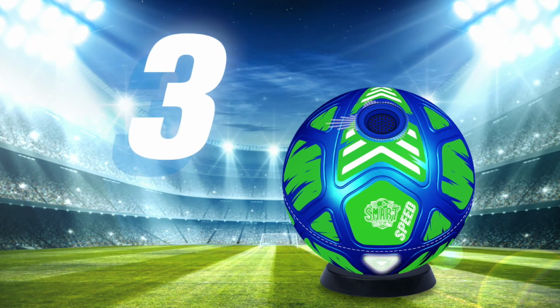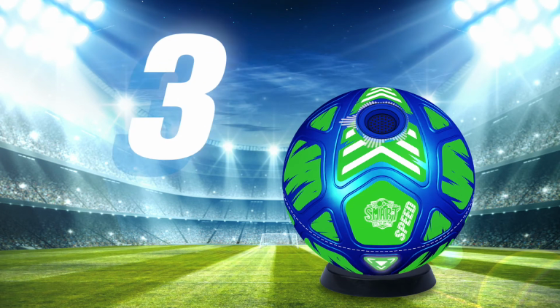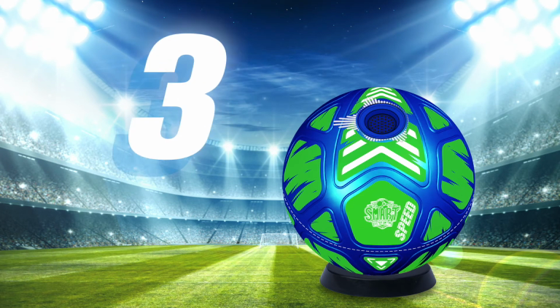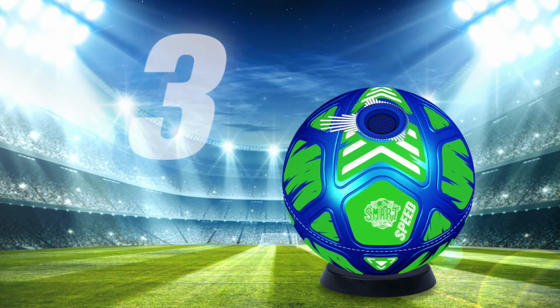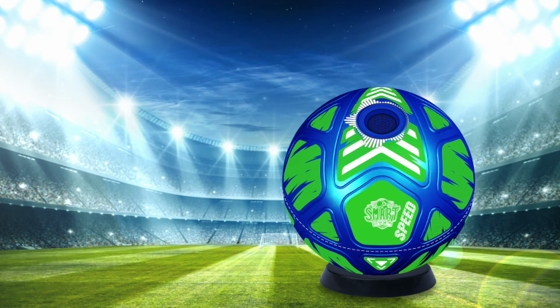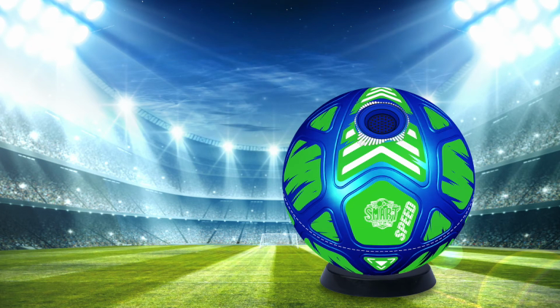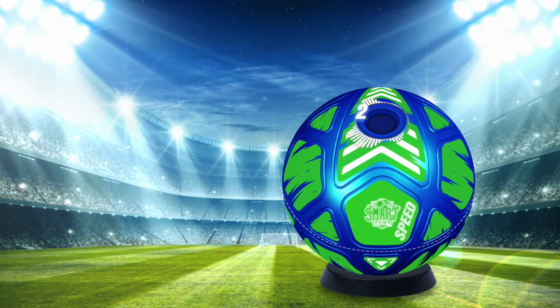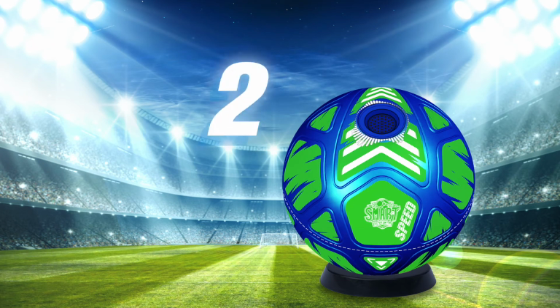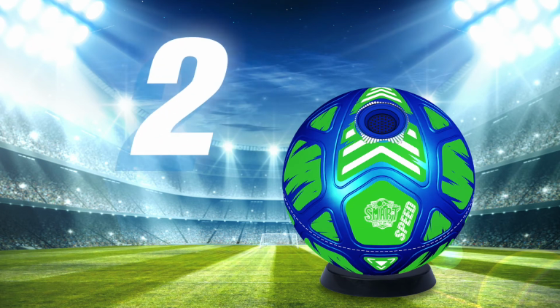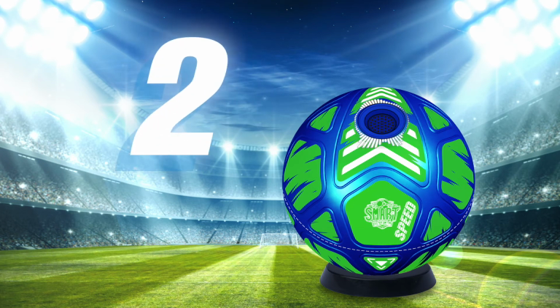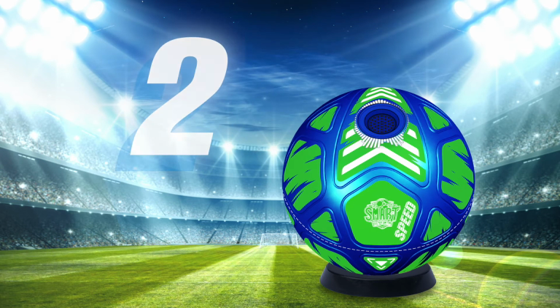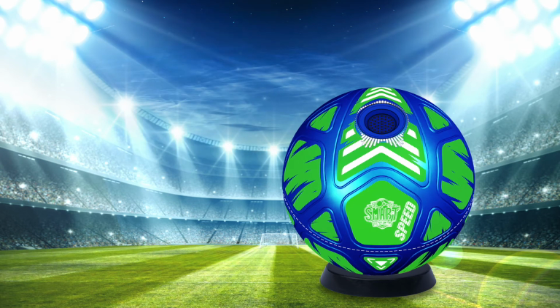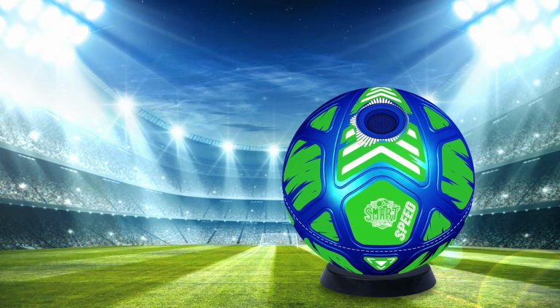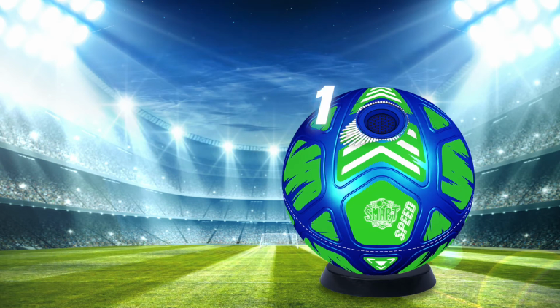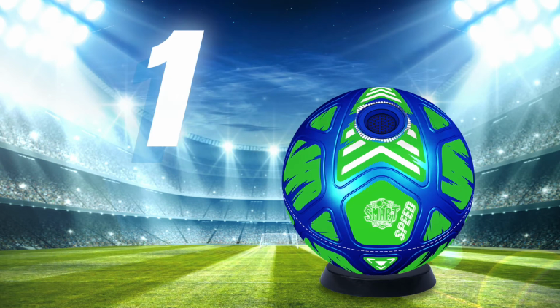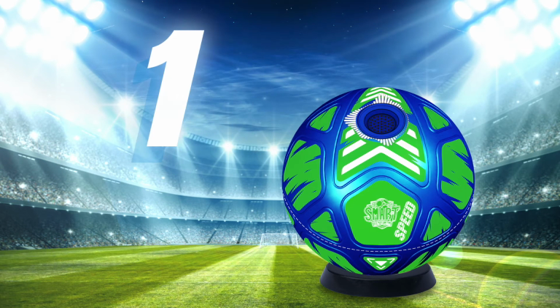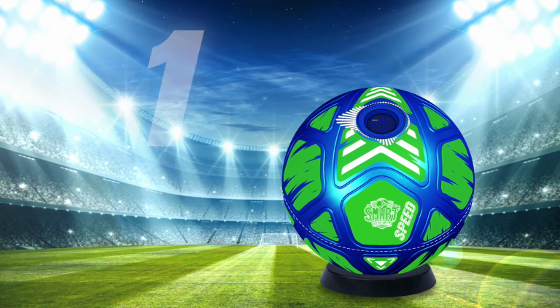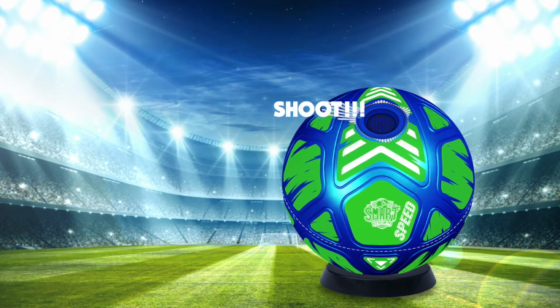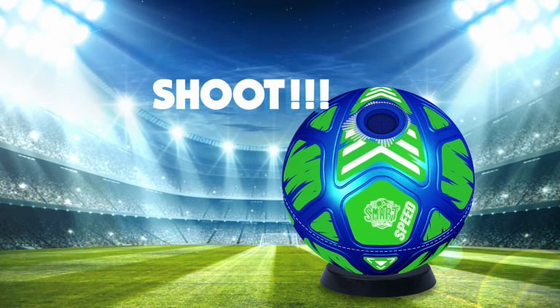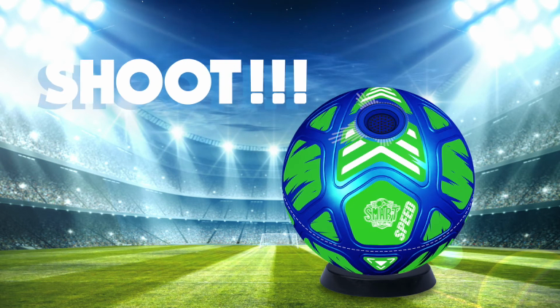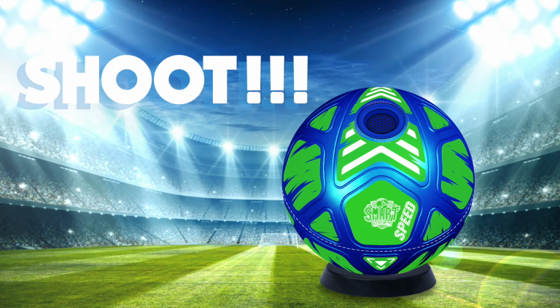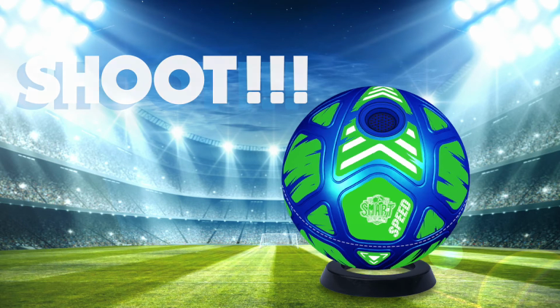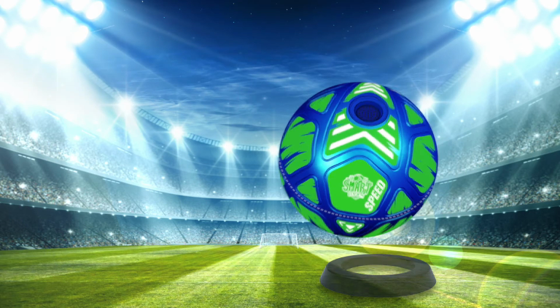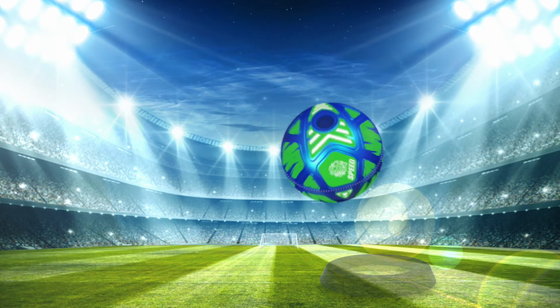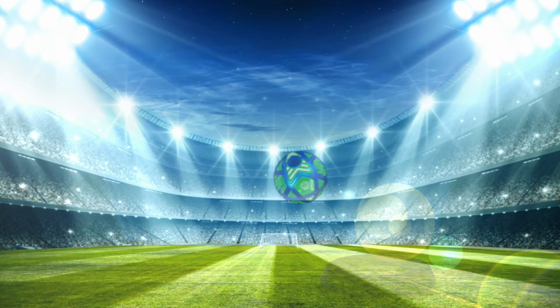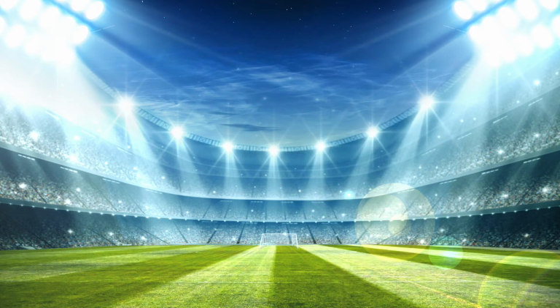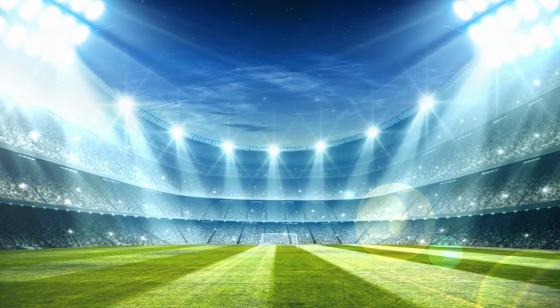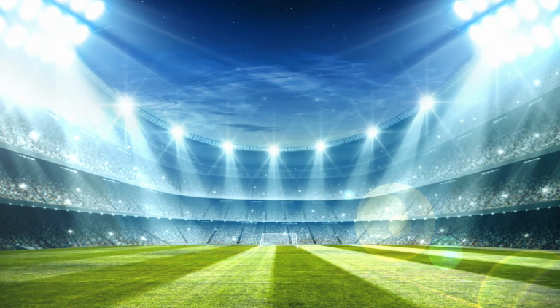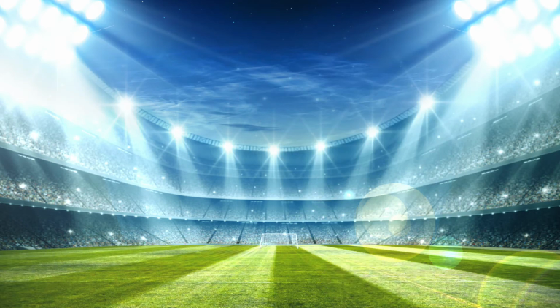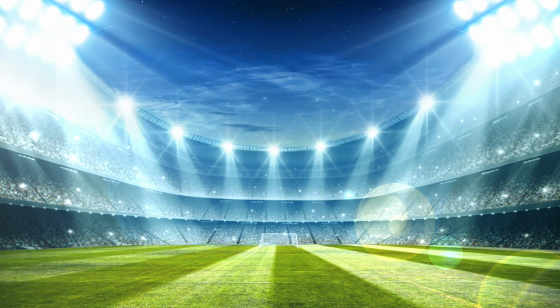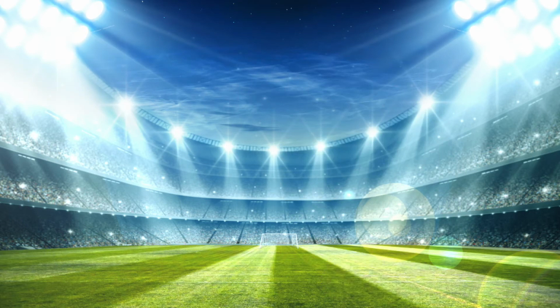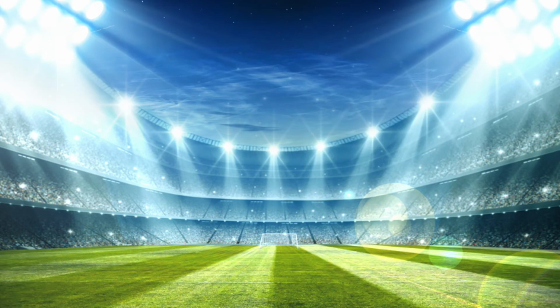Three, two, one, shoot! It's a perfect kick.